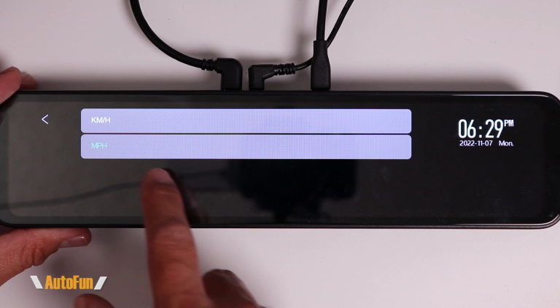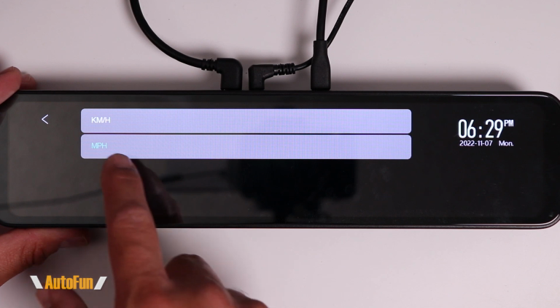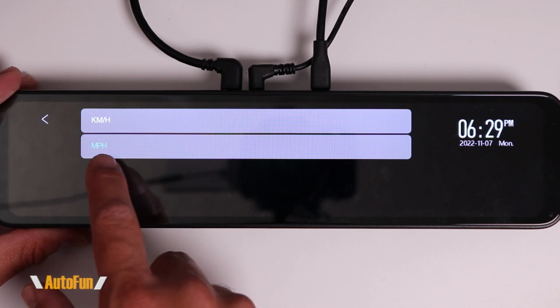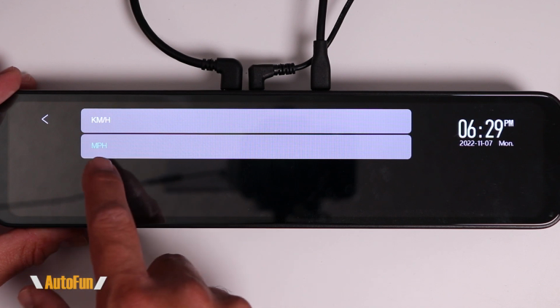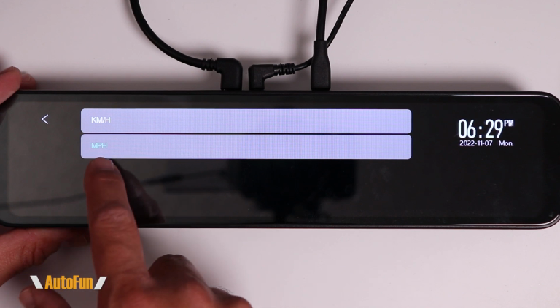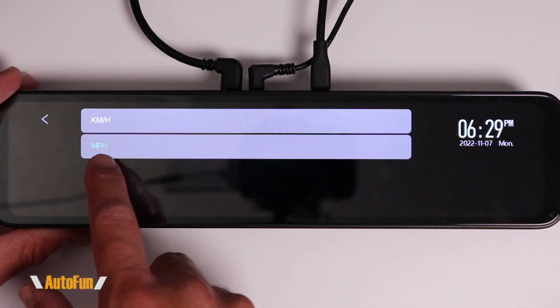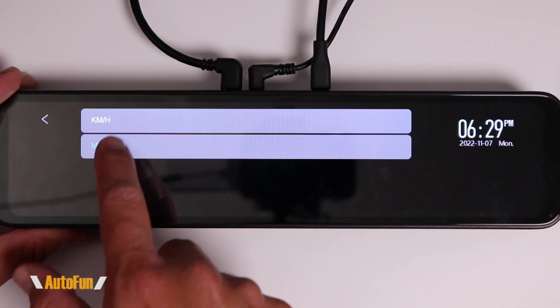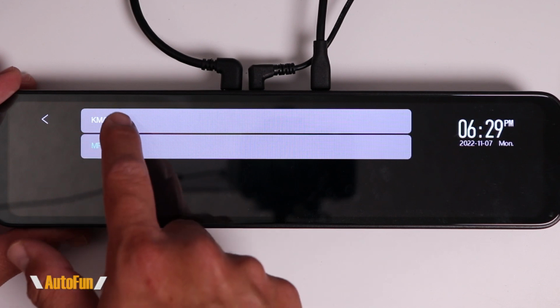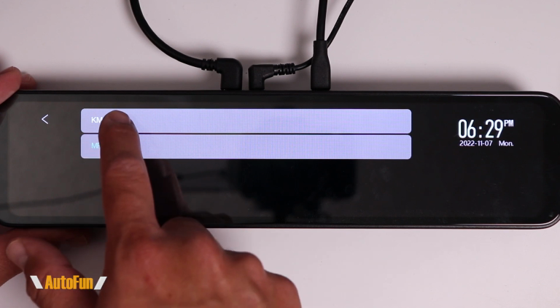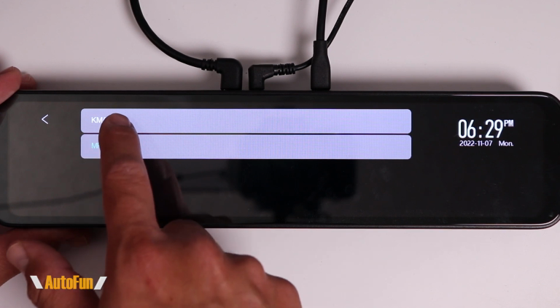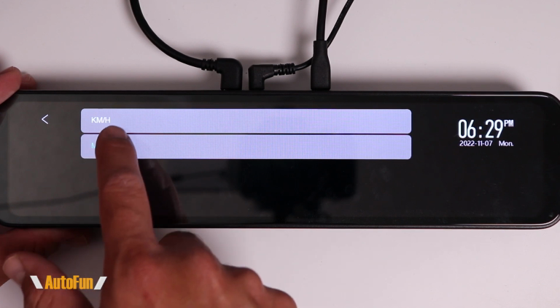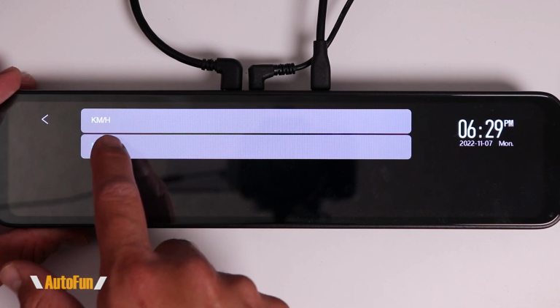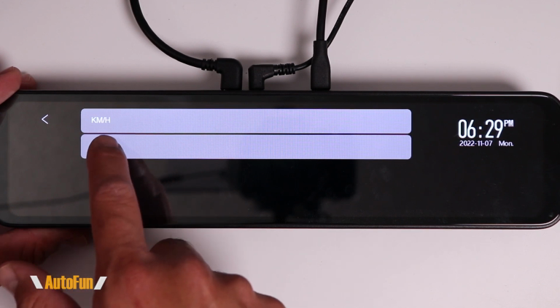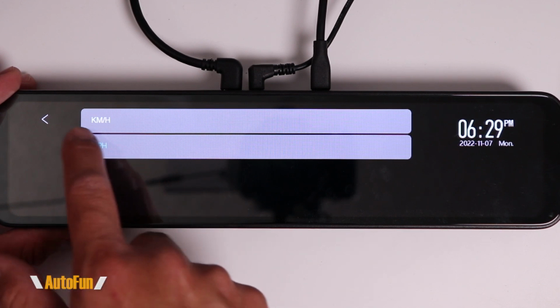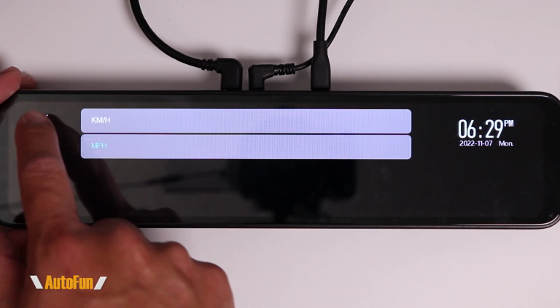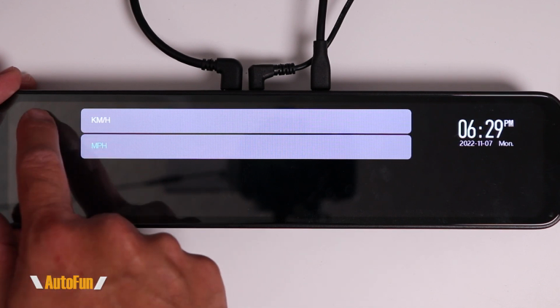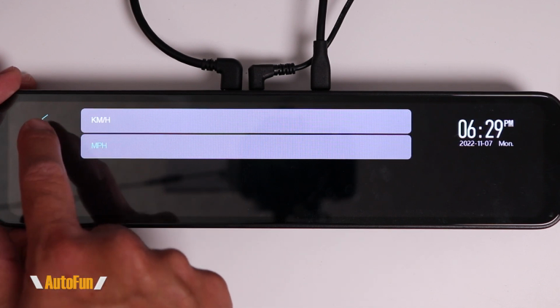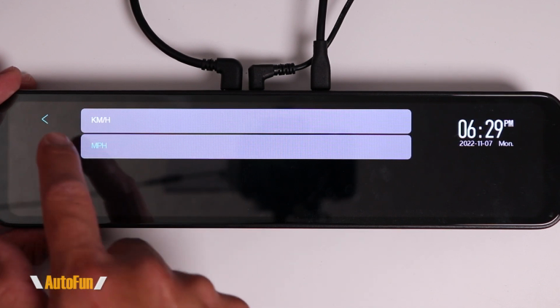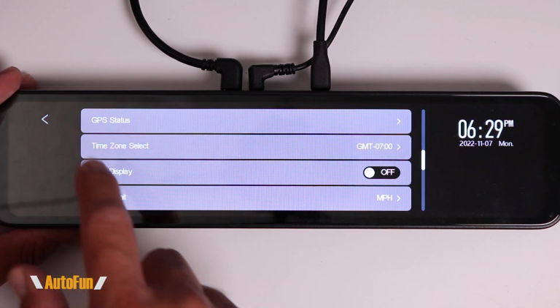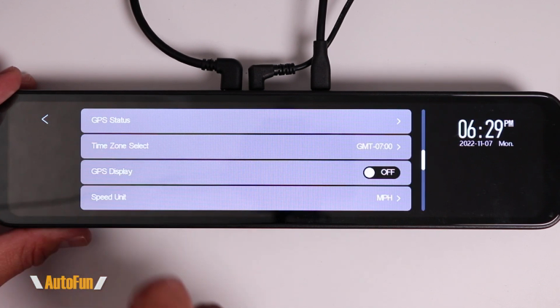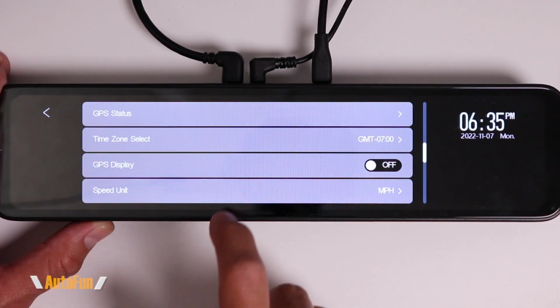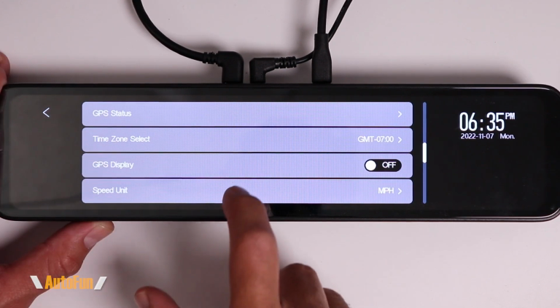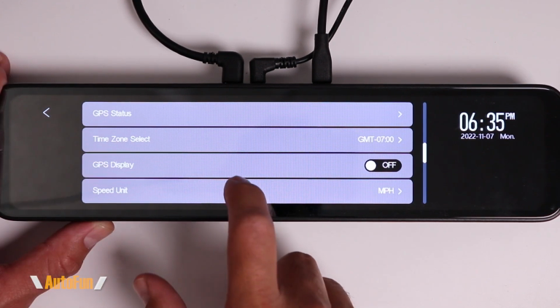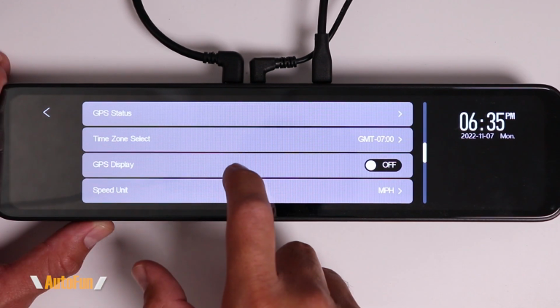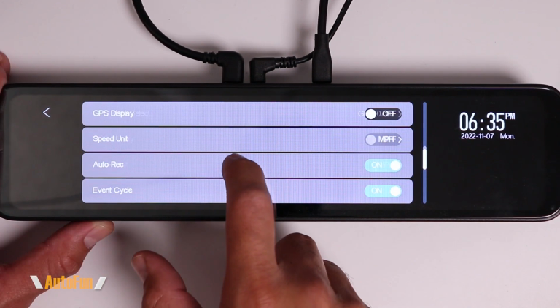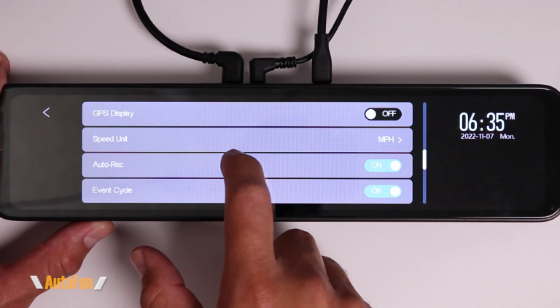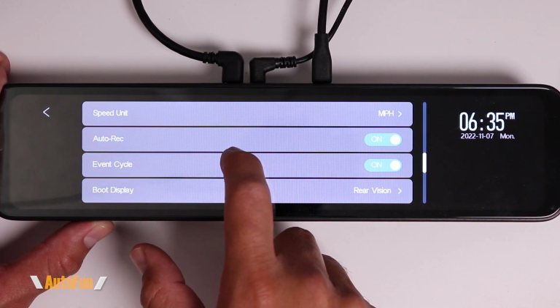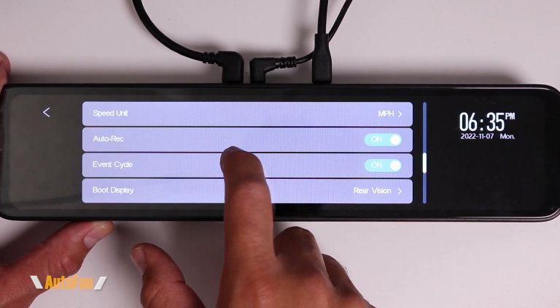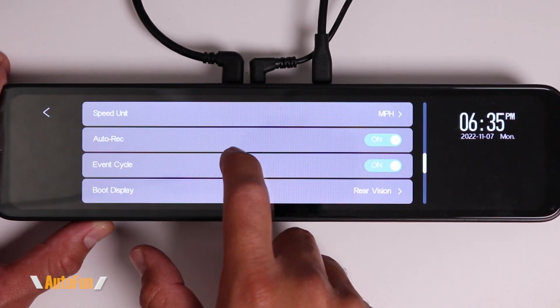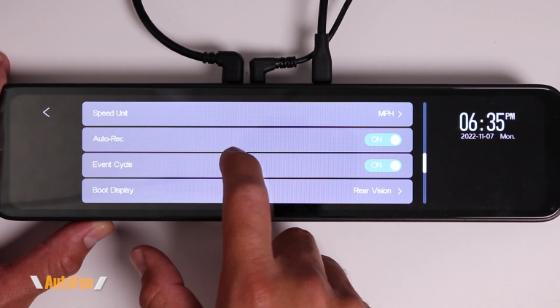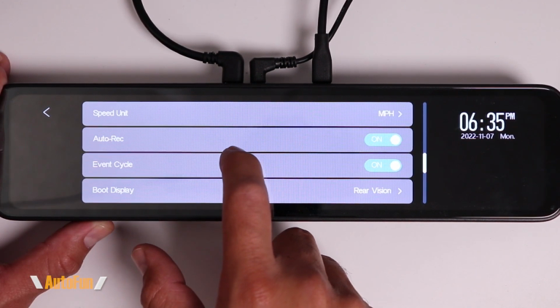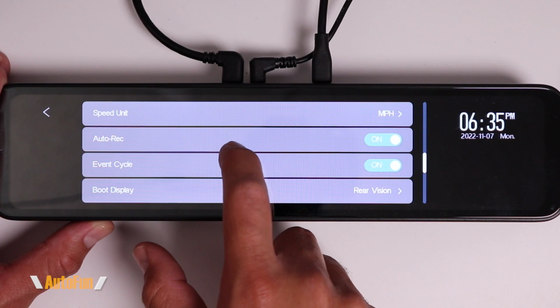Next we have Speed Unit, where we can select between miles per hour or kilometers per hour.